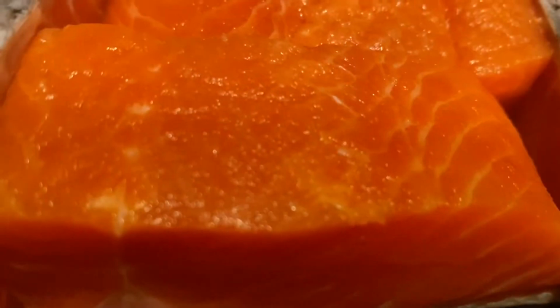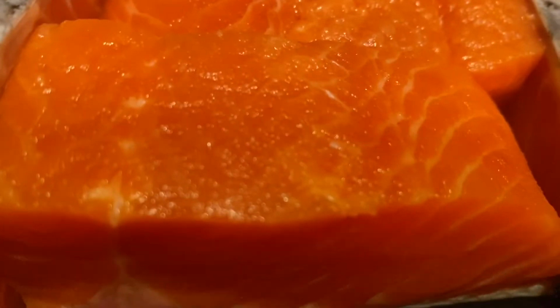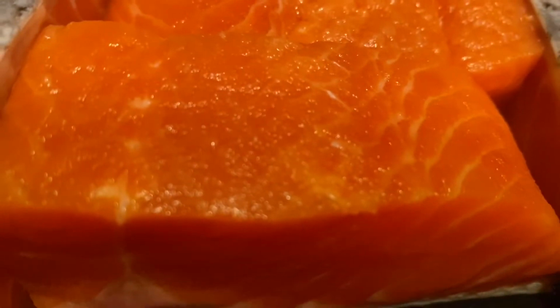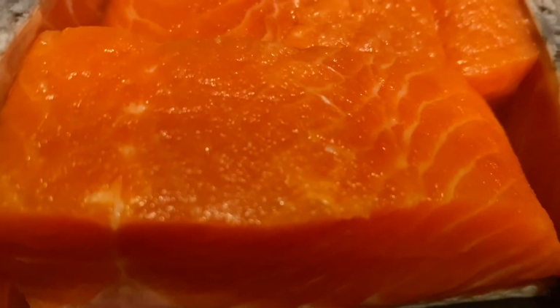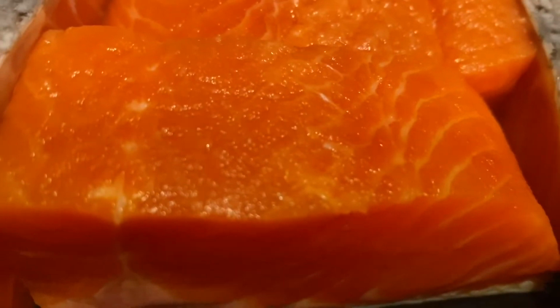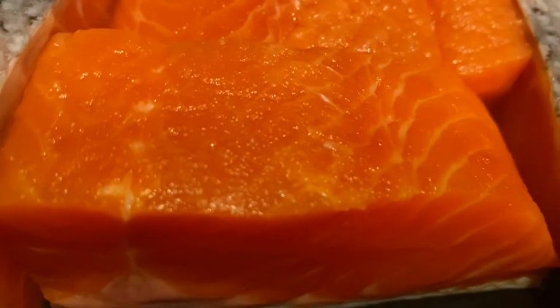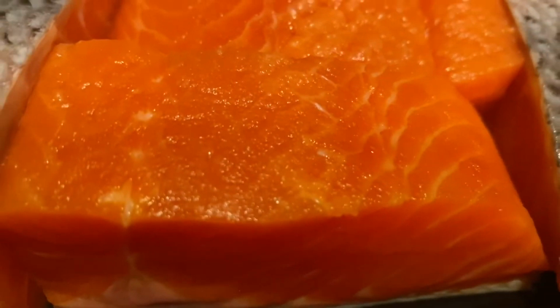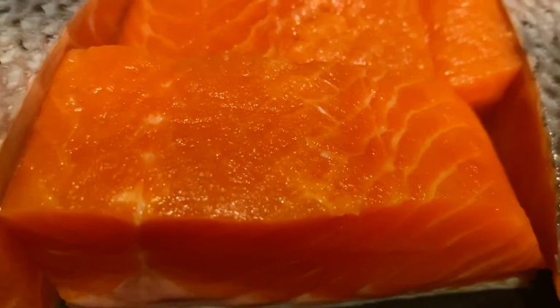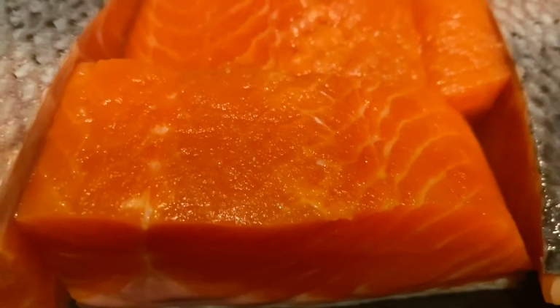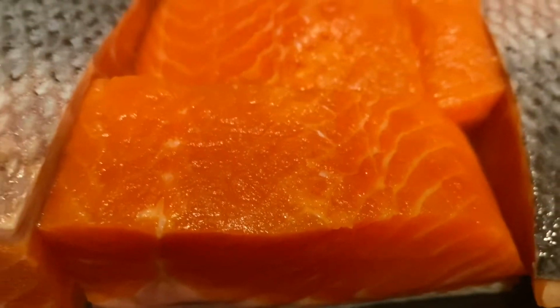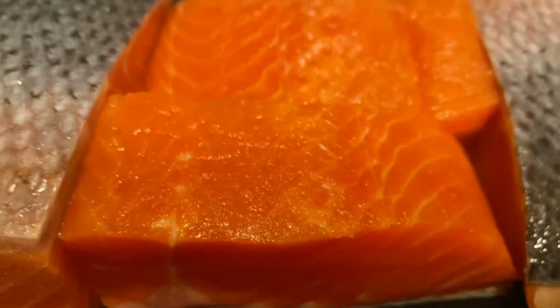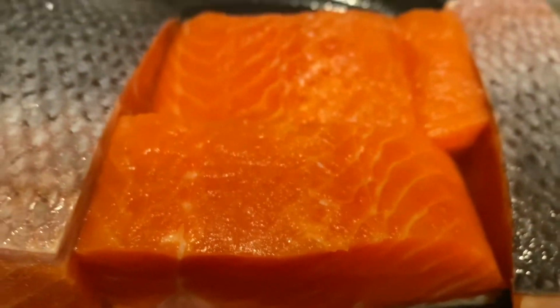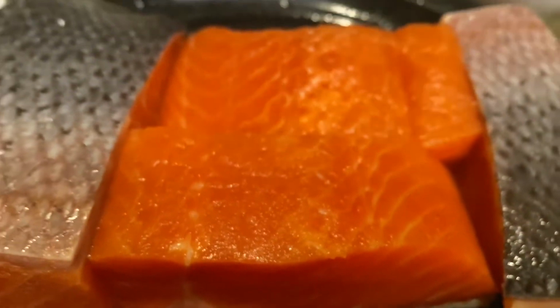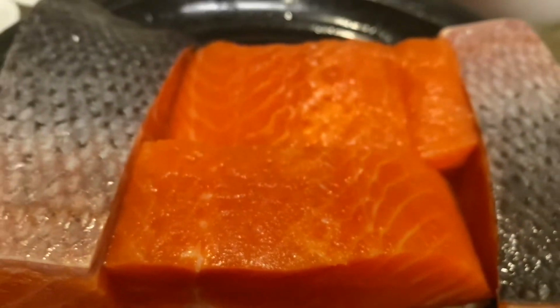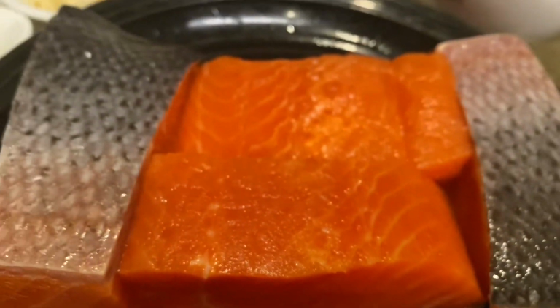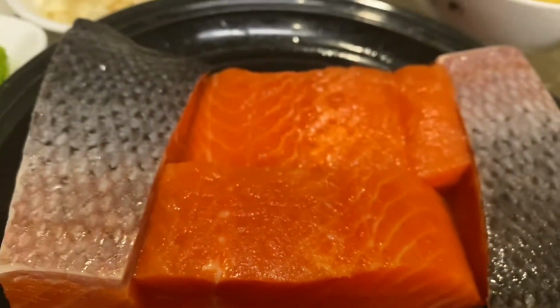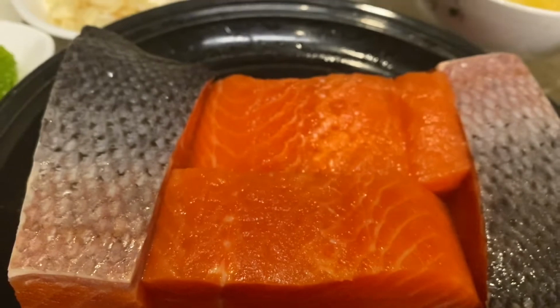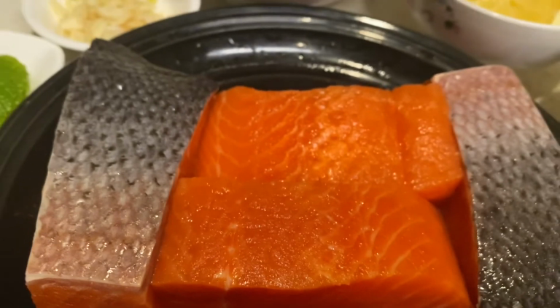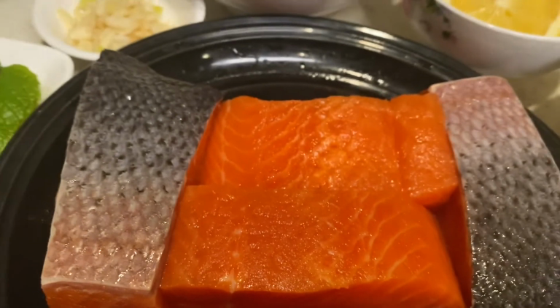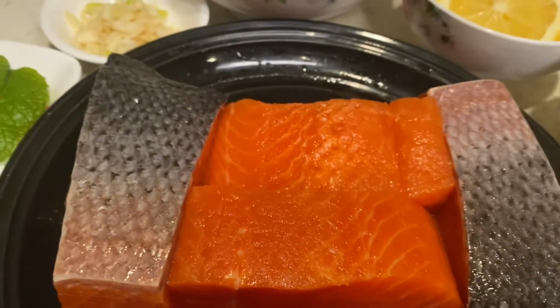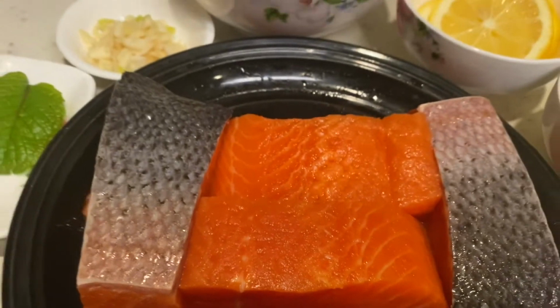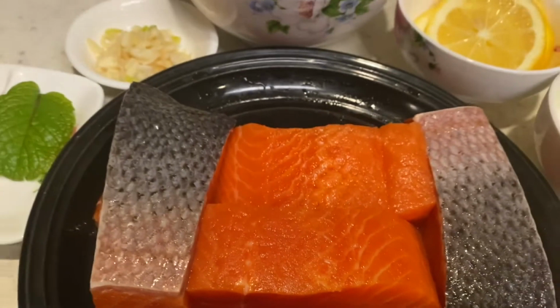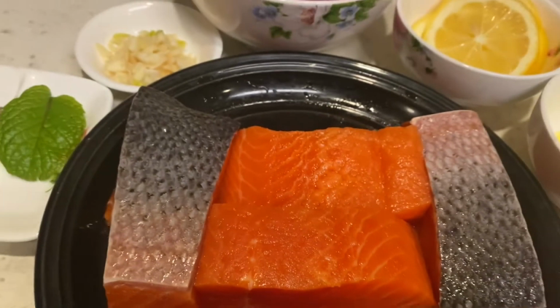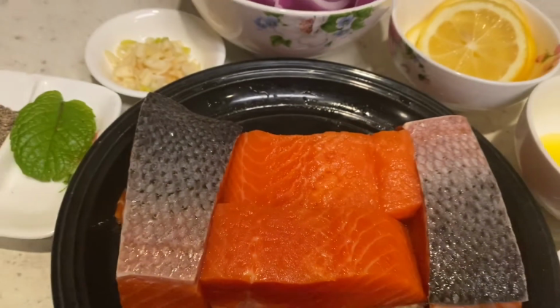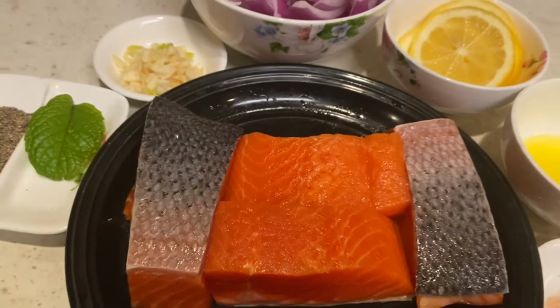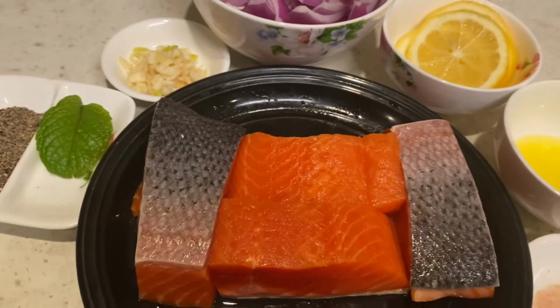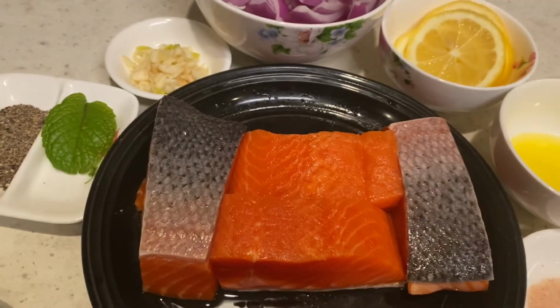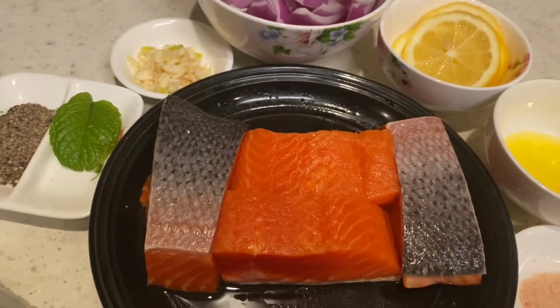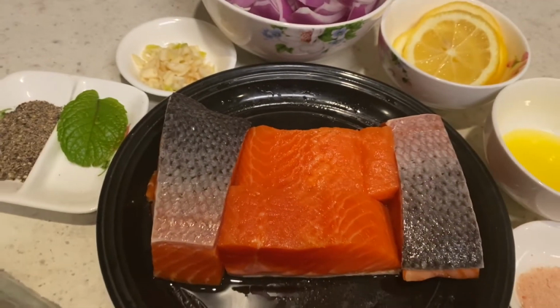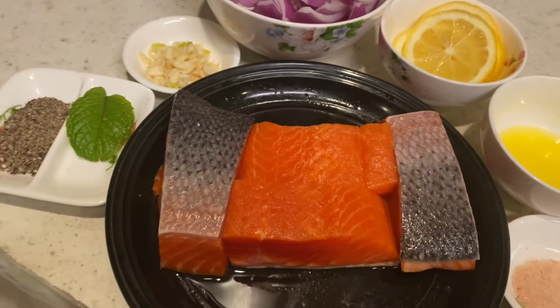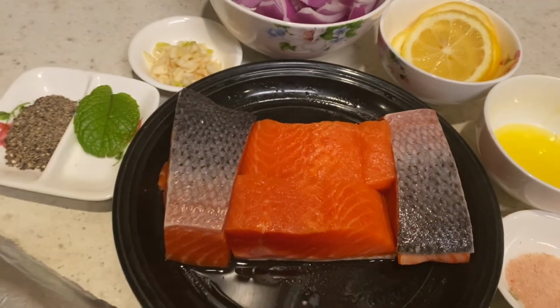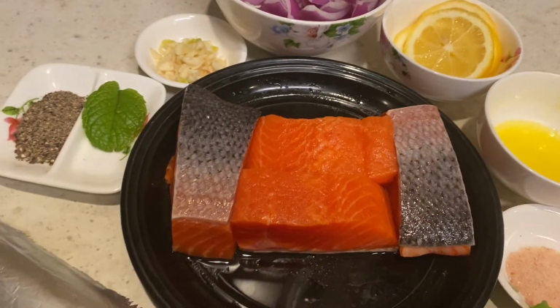Hello, I'm Navina and I'm one of the quarantine cooks on this channel. Today we're going to grill salmon in aluminum bags.